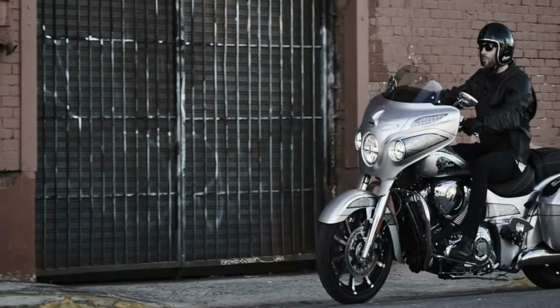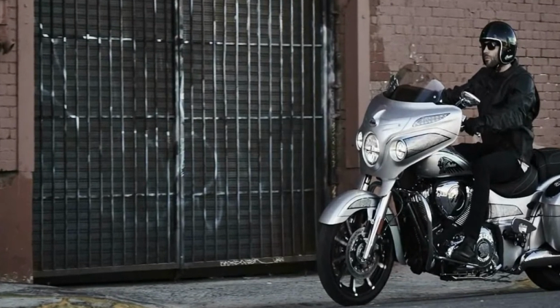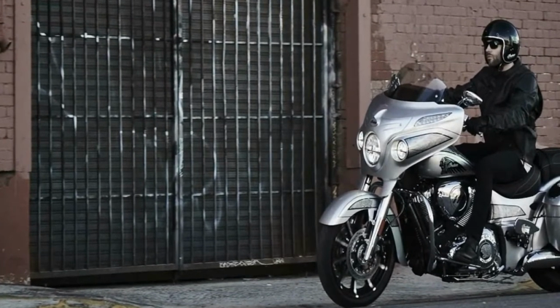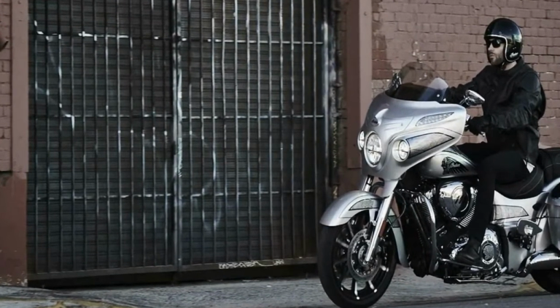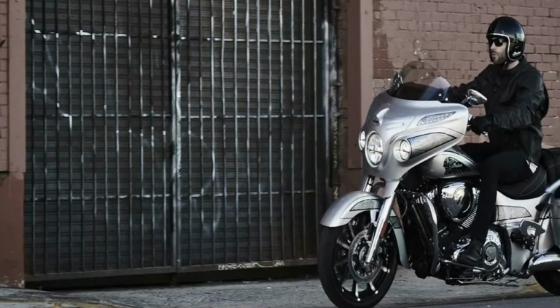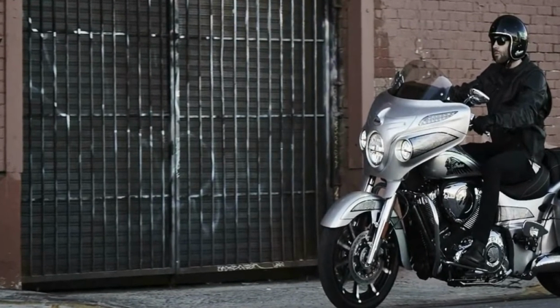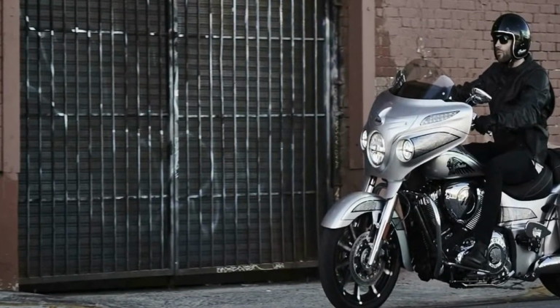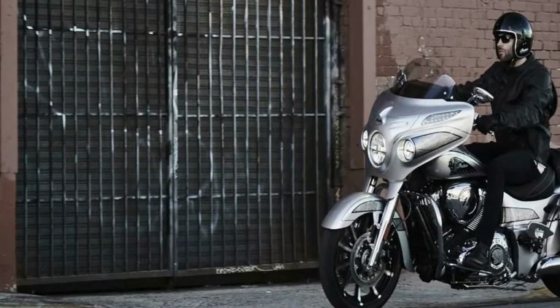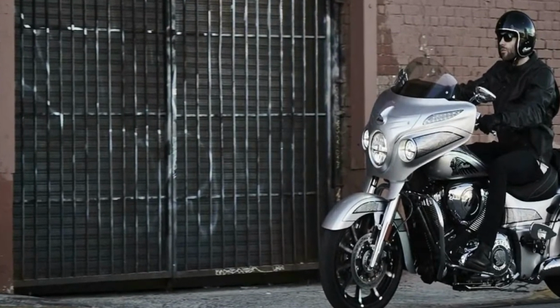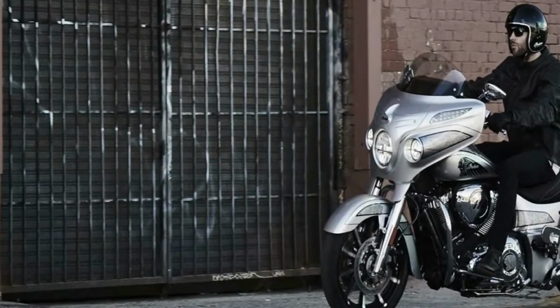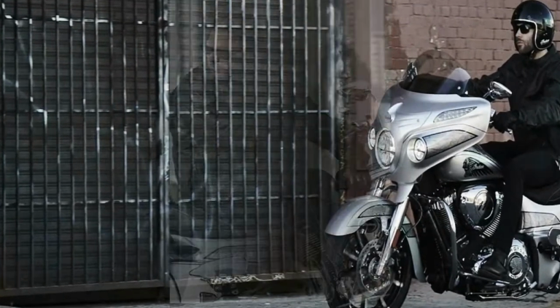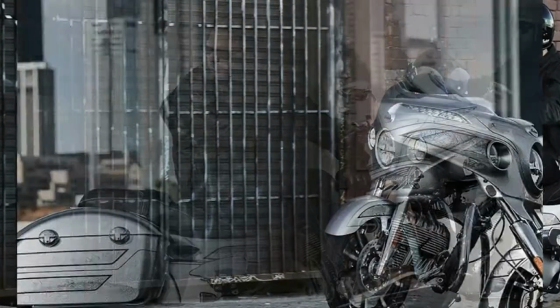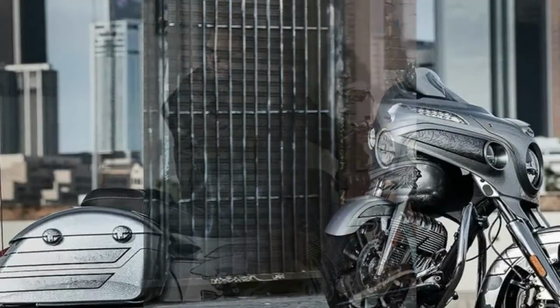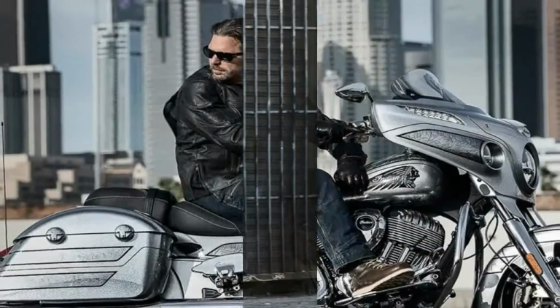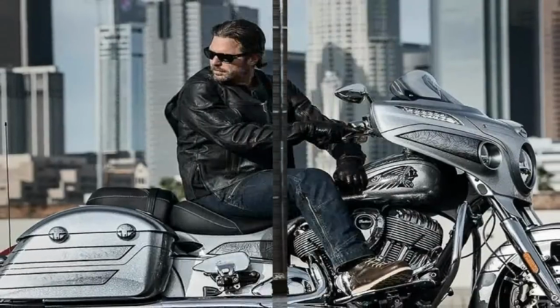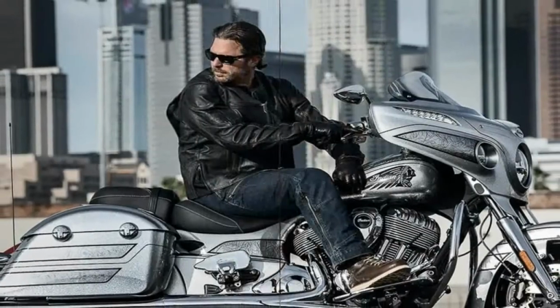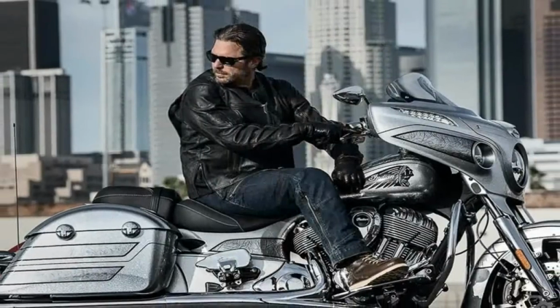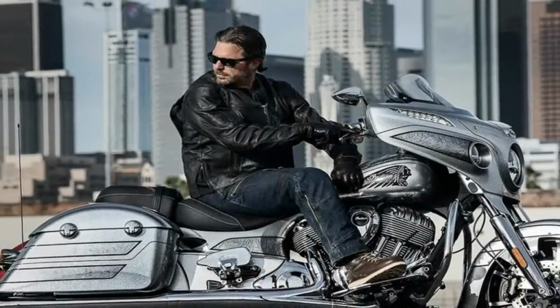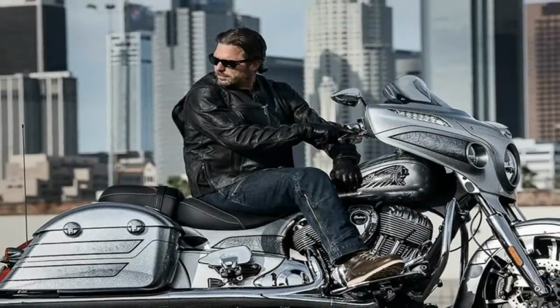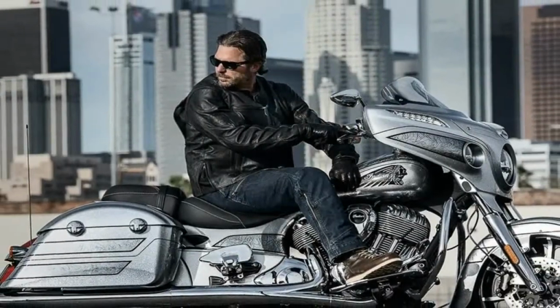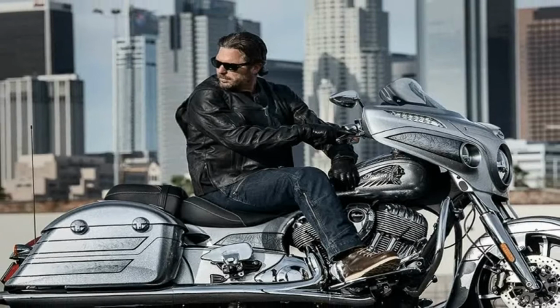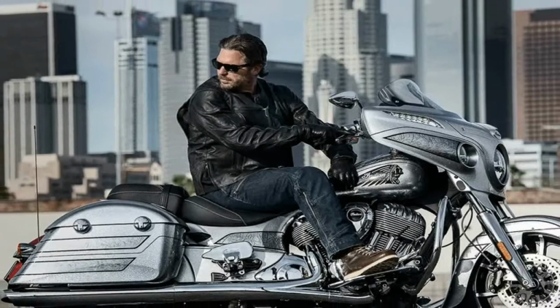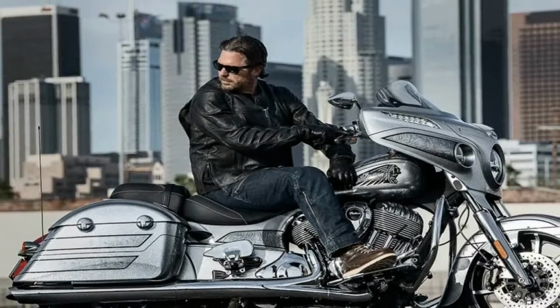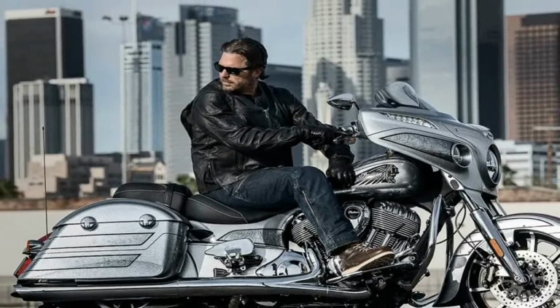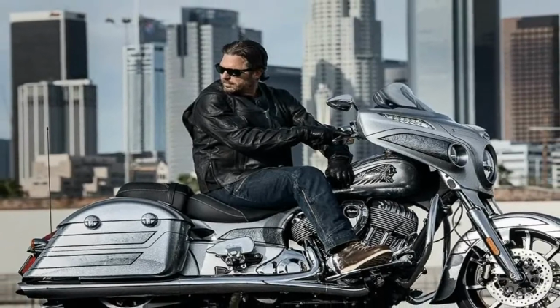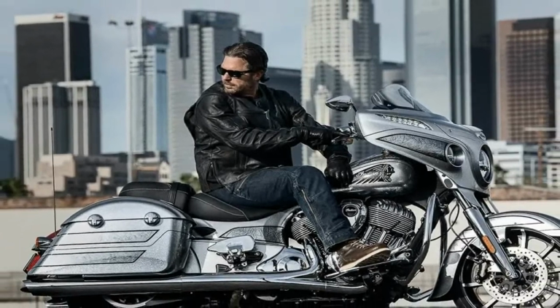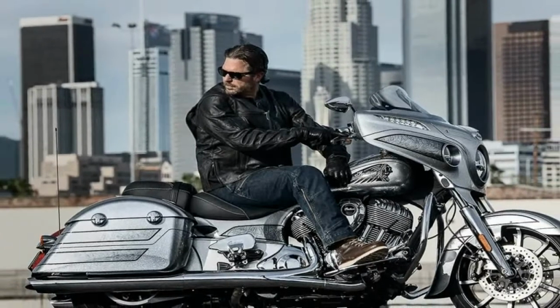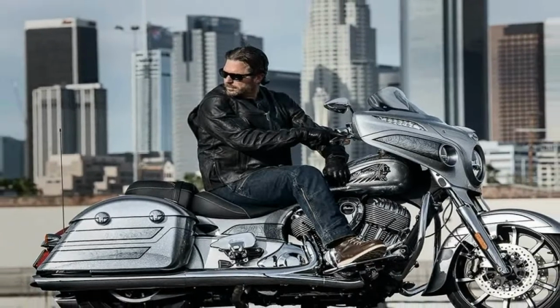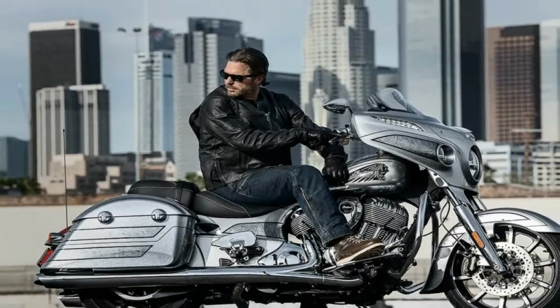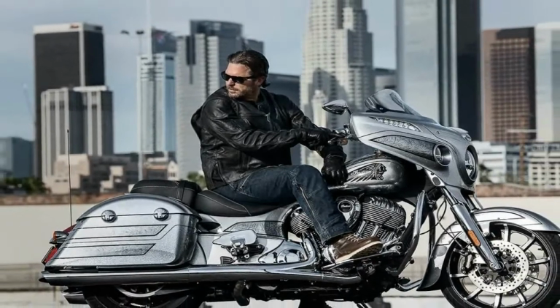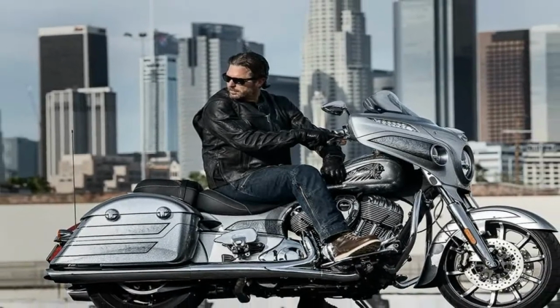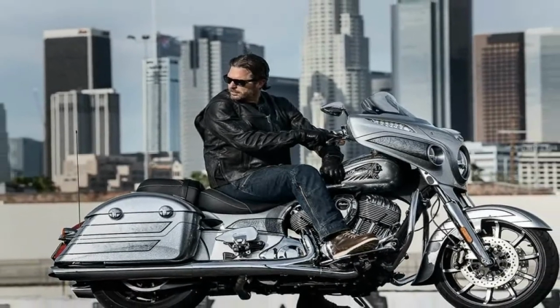Painting each Chieftain Elite is a painstaking 25-hour process where a team of experts masks the bodywork, lays the graphics, and hand sprays each Chieftain Elite.